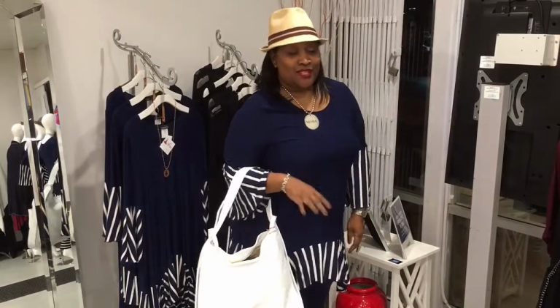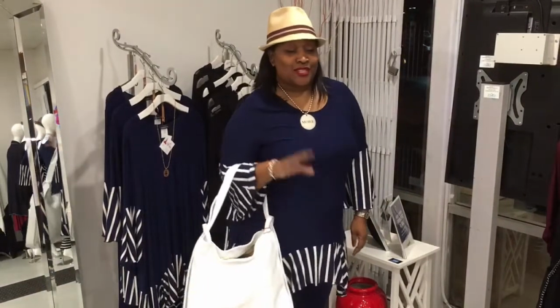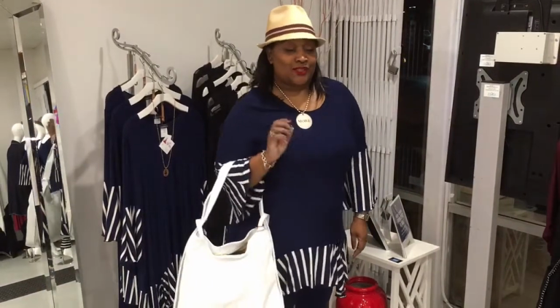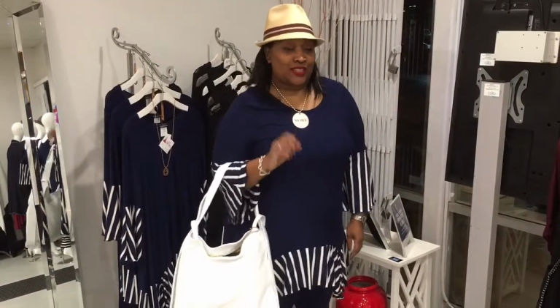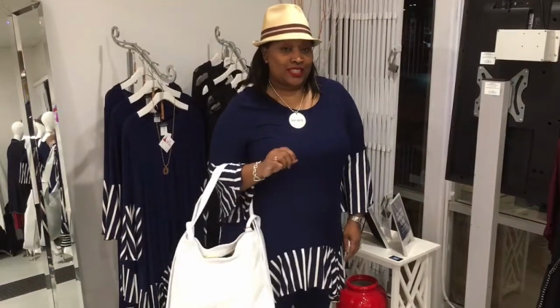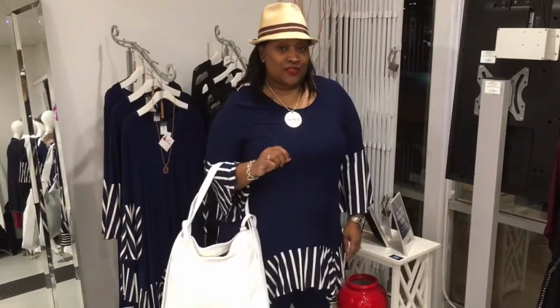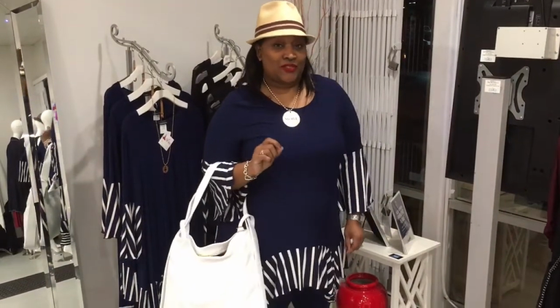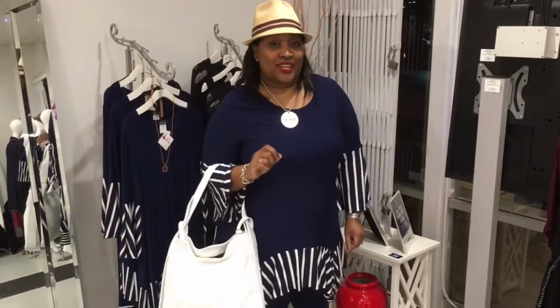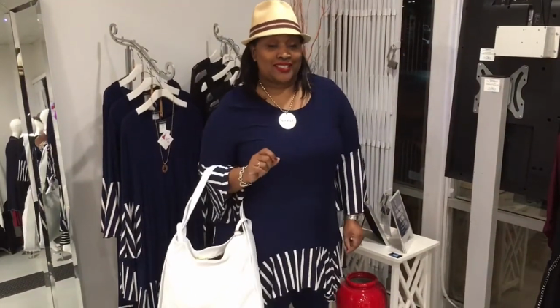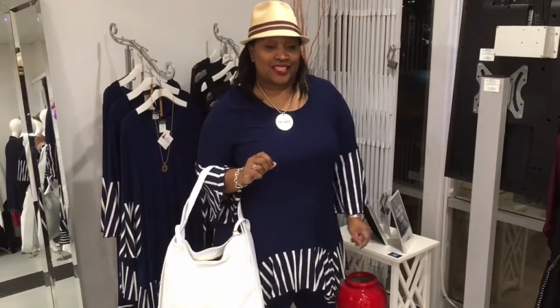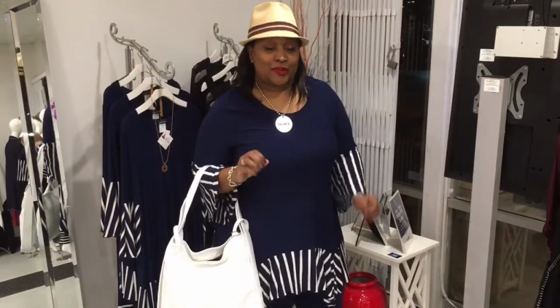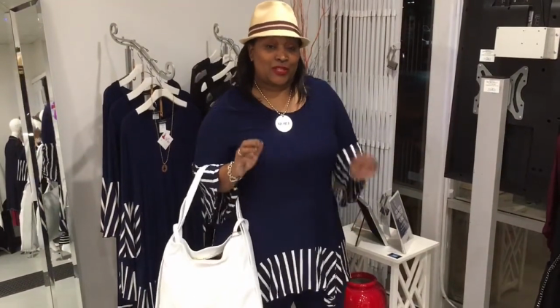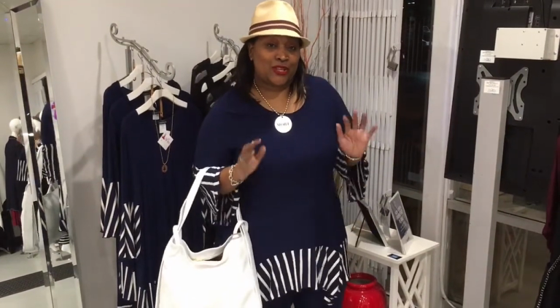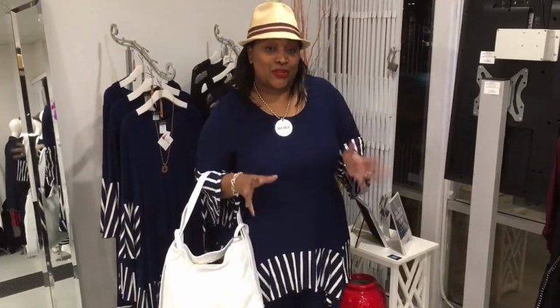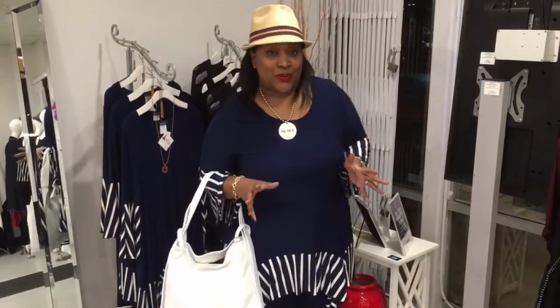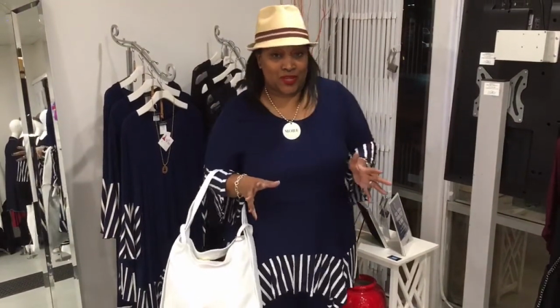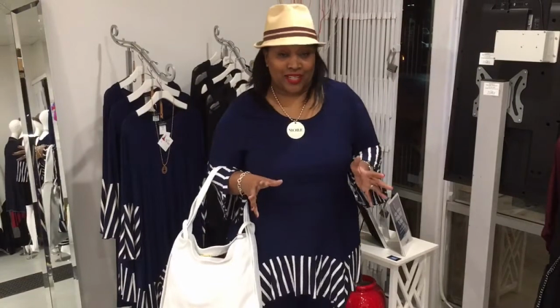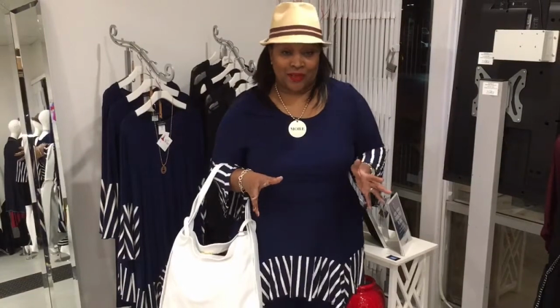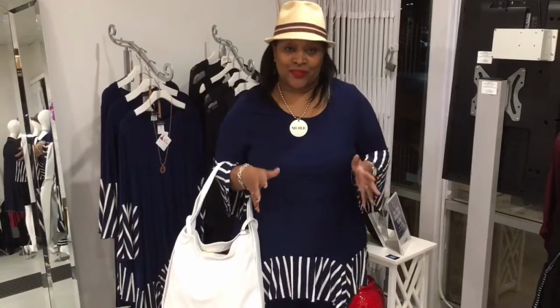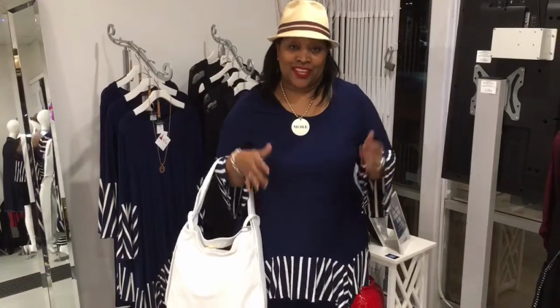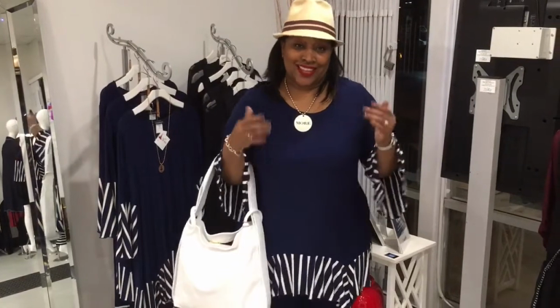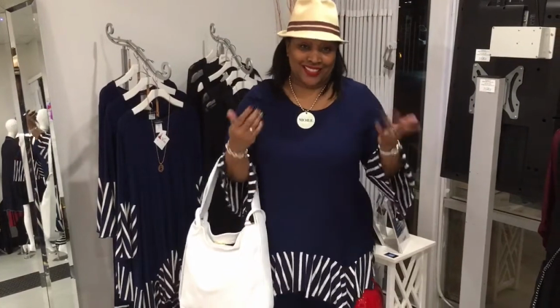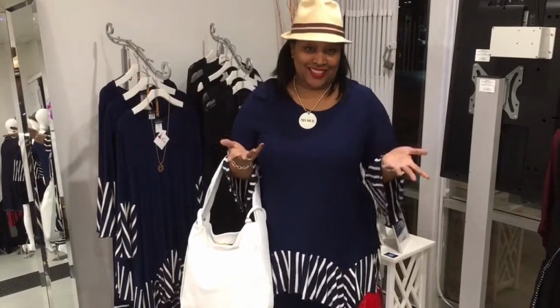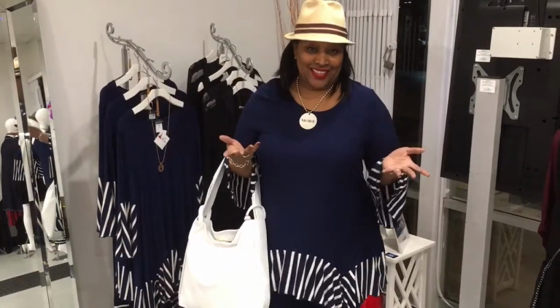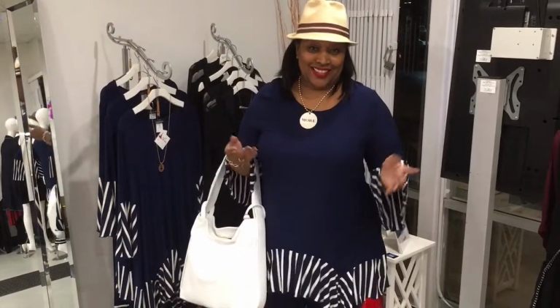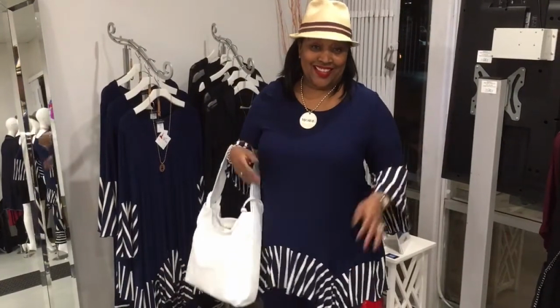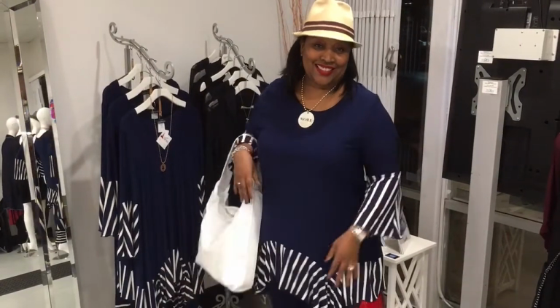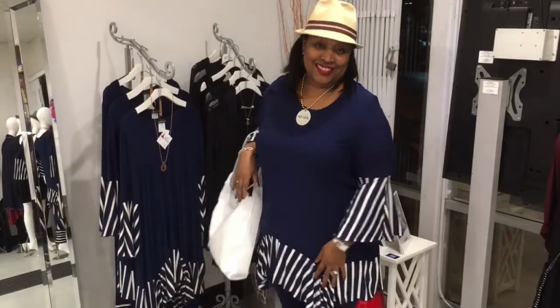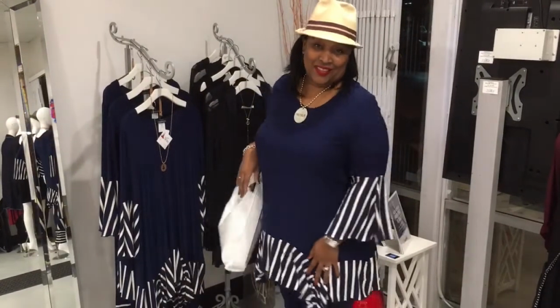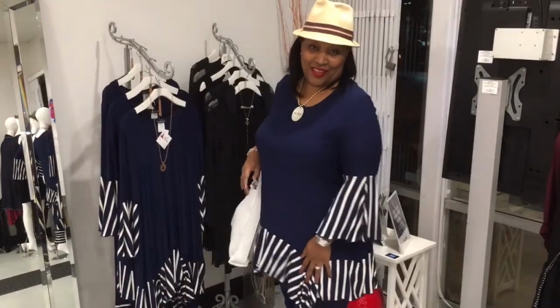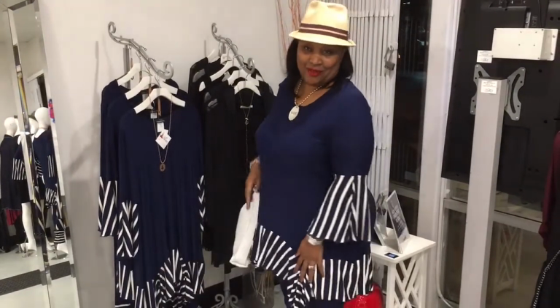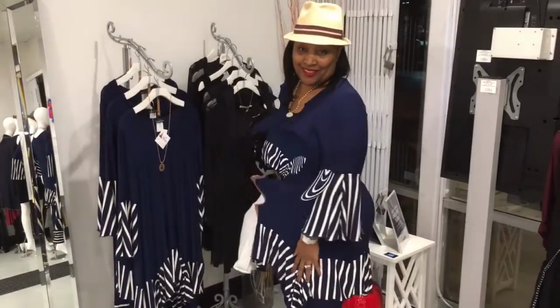So if you're looking for fashion tips, you know where to come. Until then, stay fabulous.